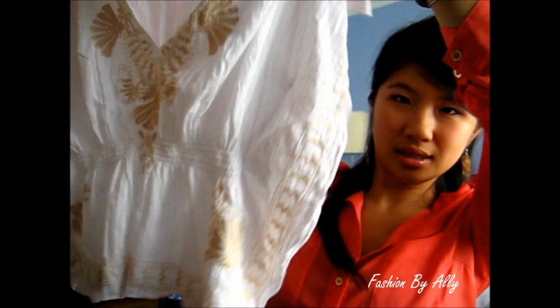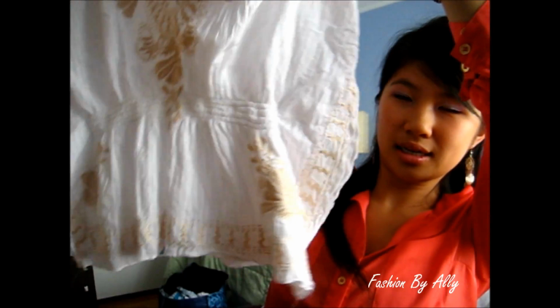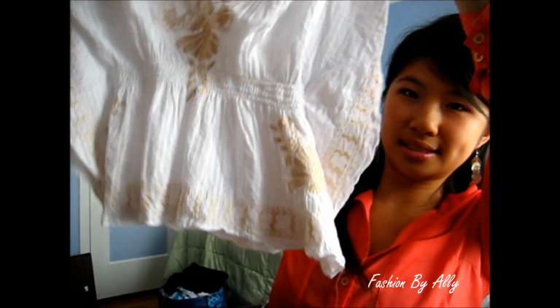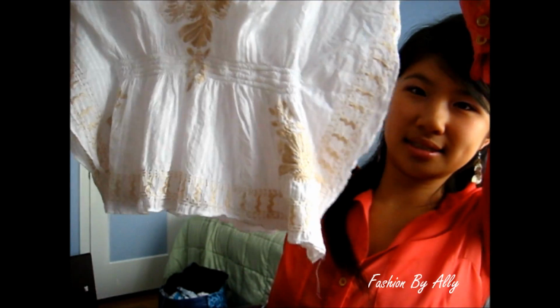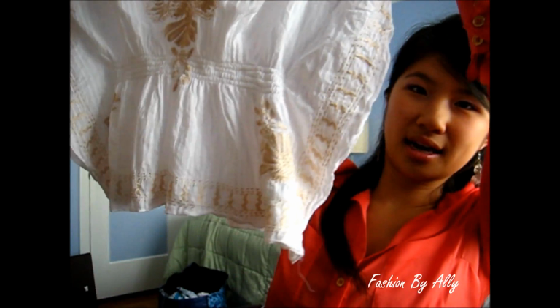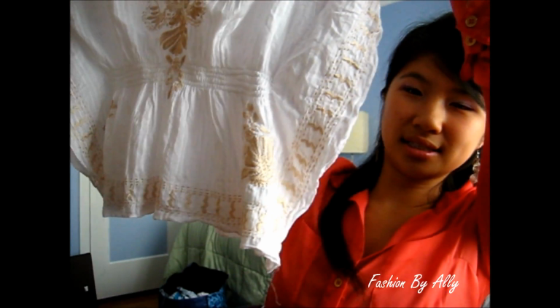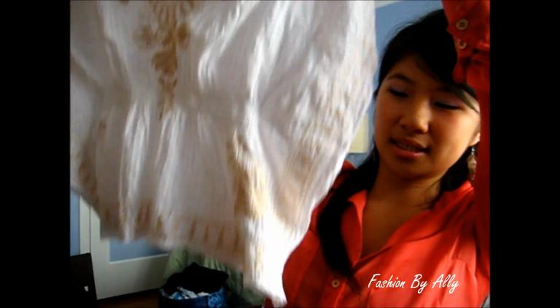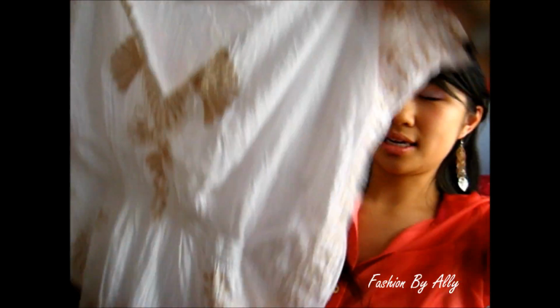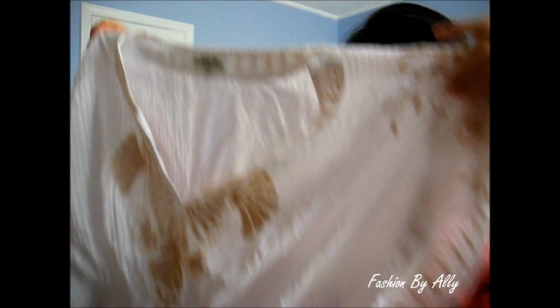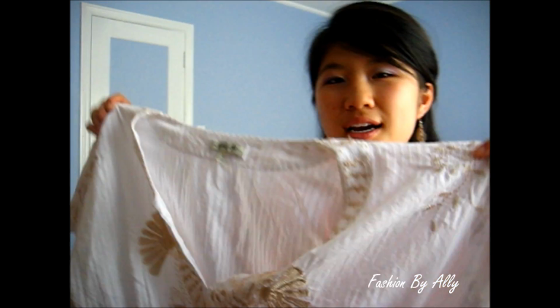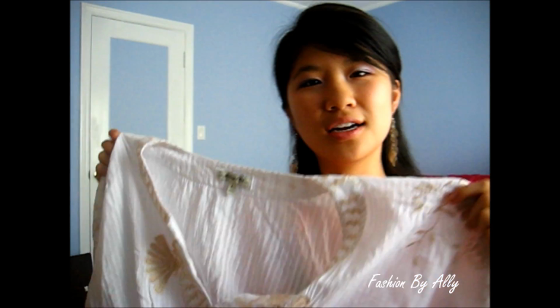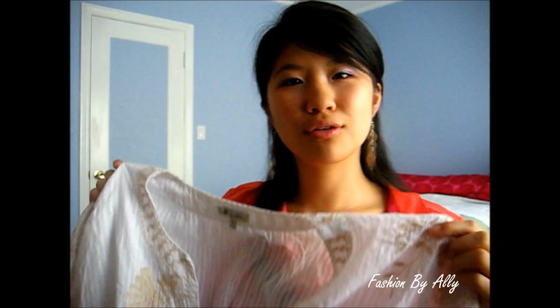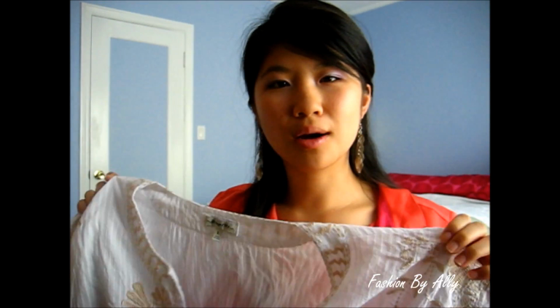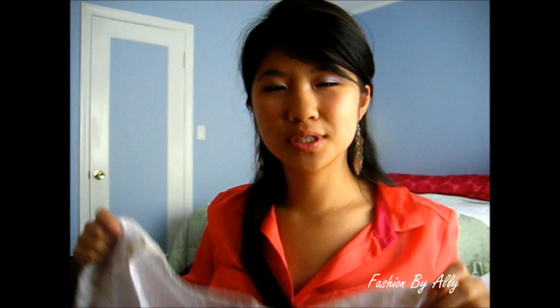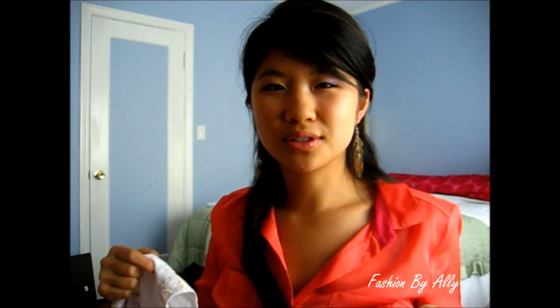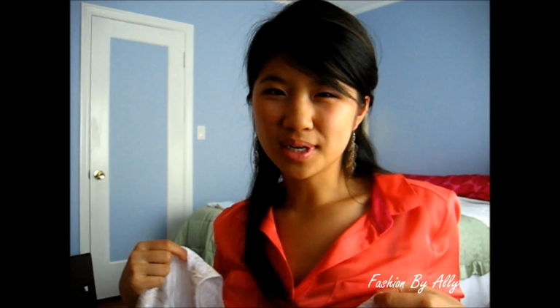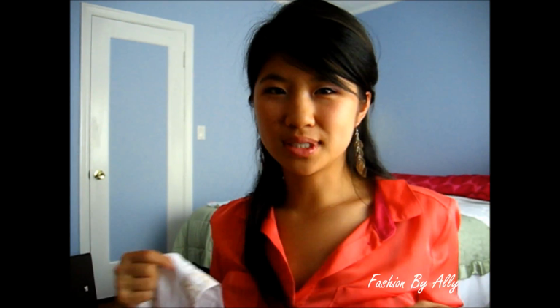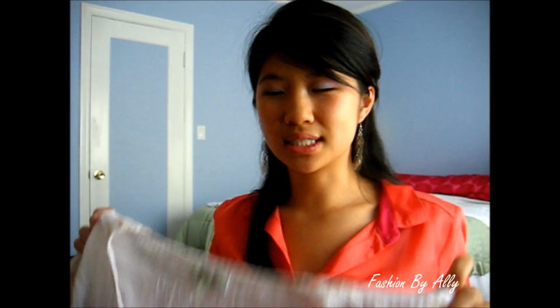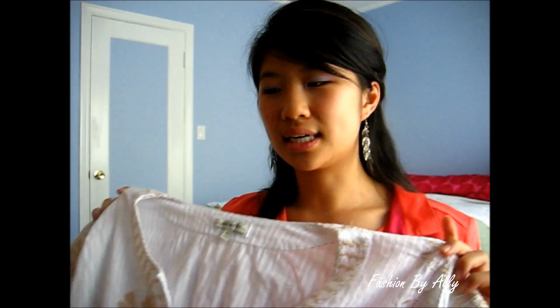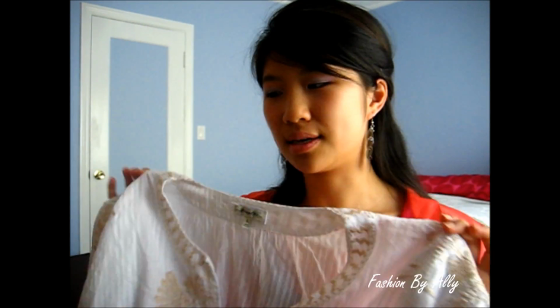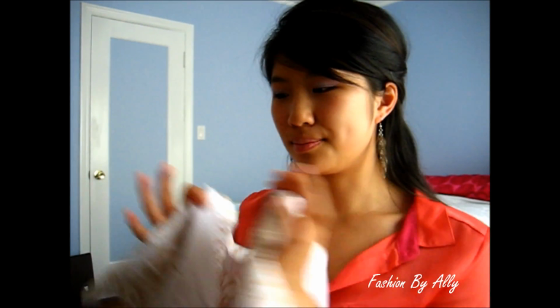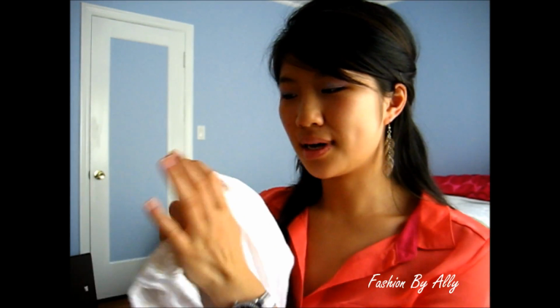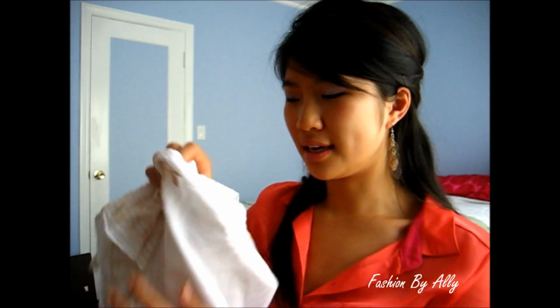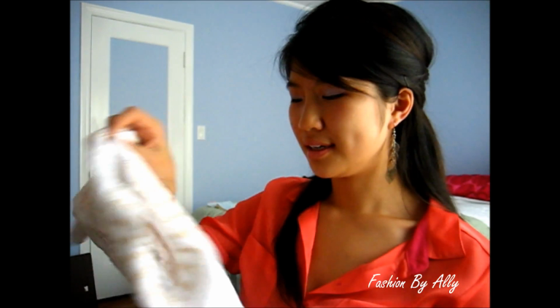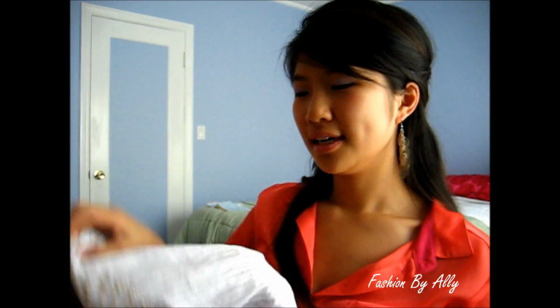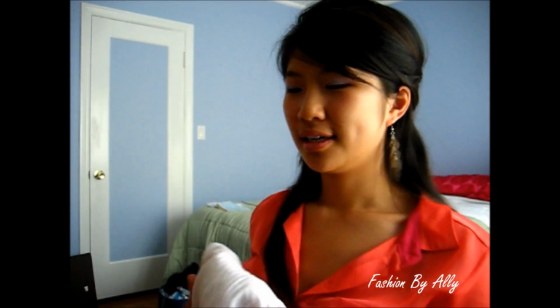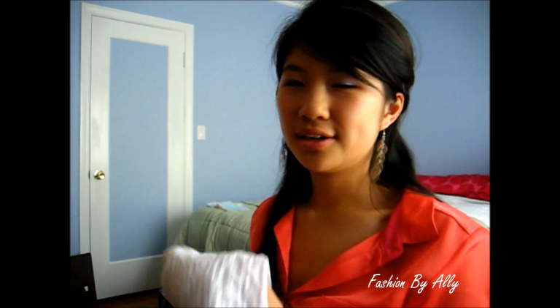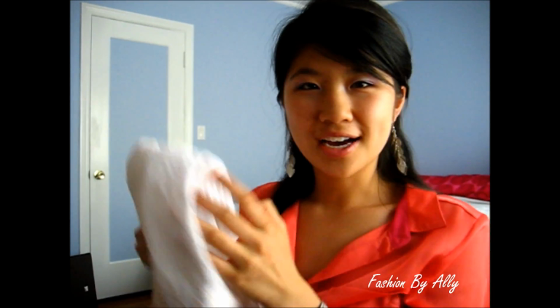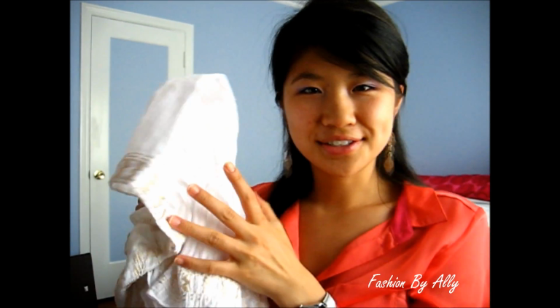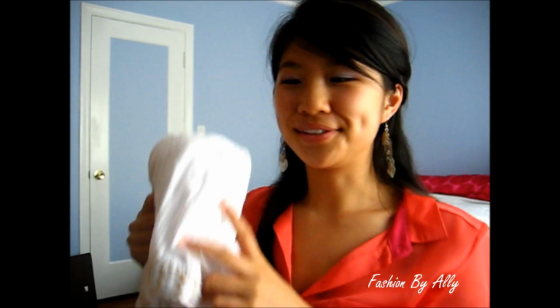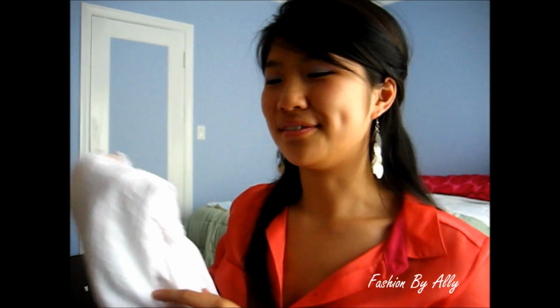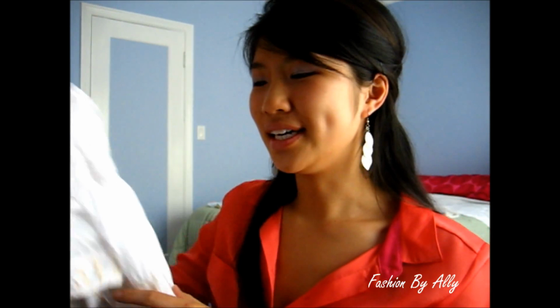It's nice and kind of cropped, so sometimes it slides up, but I still love it.